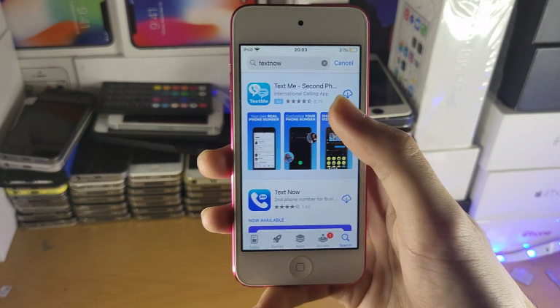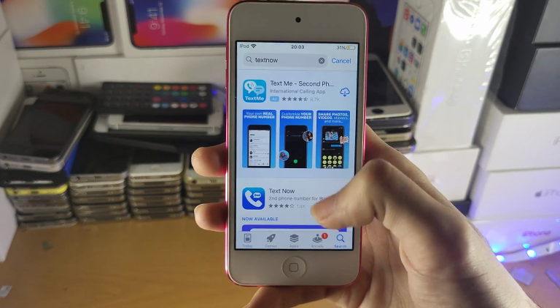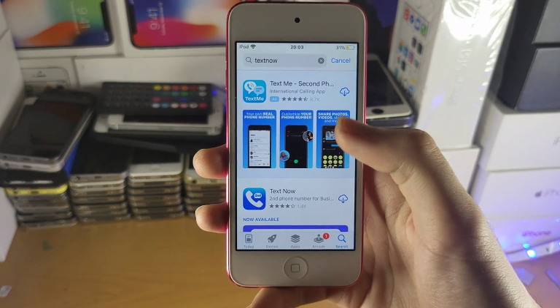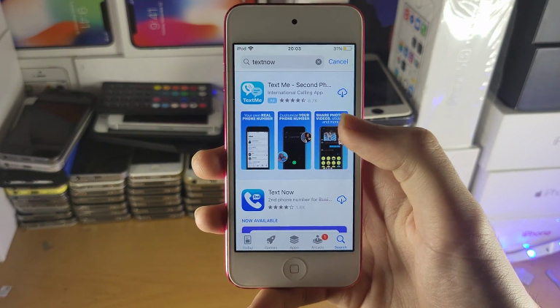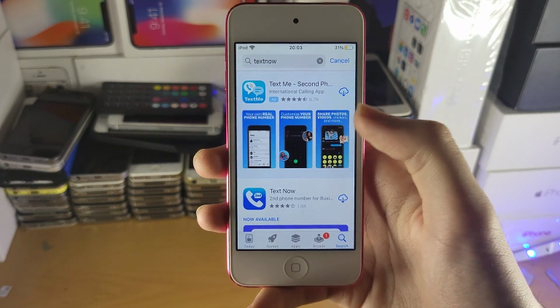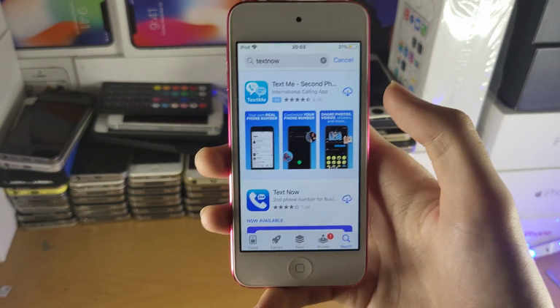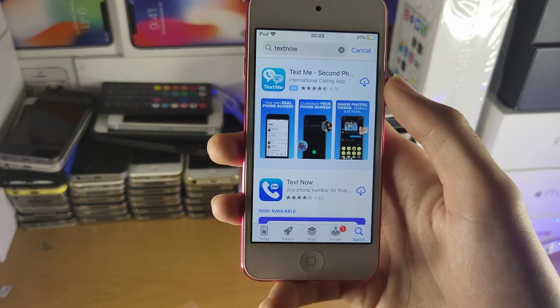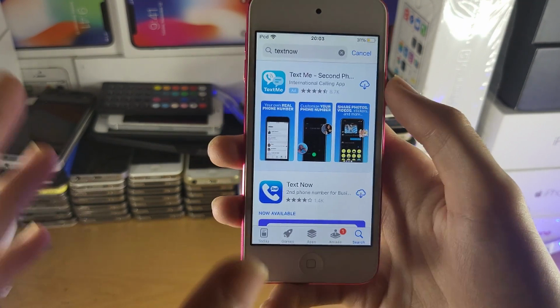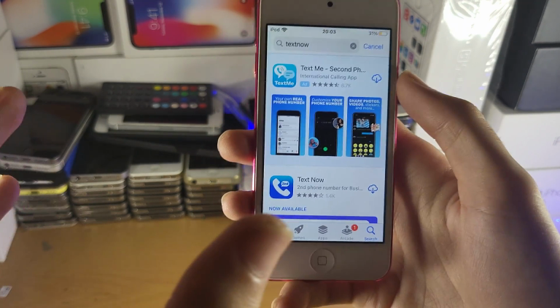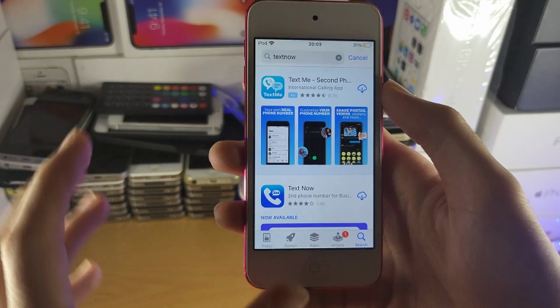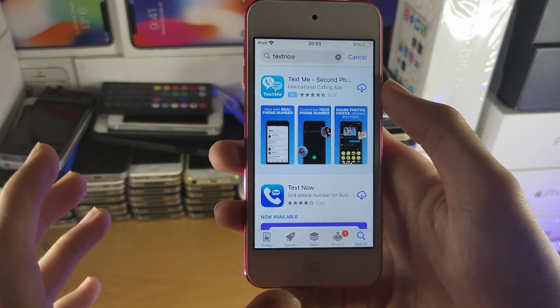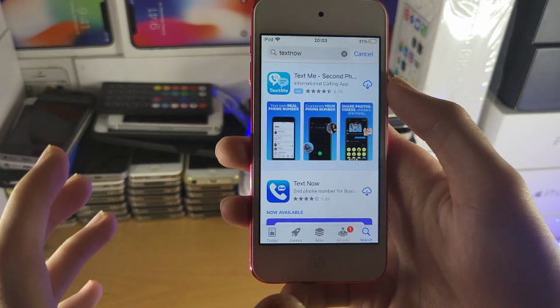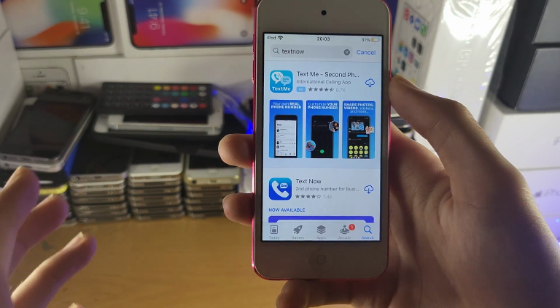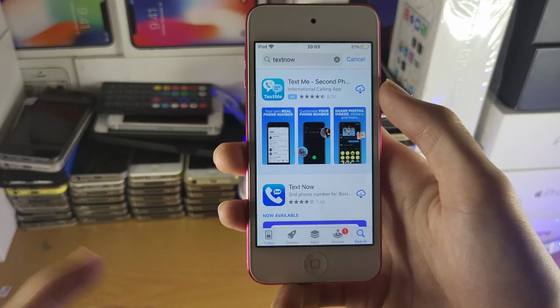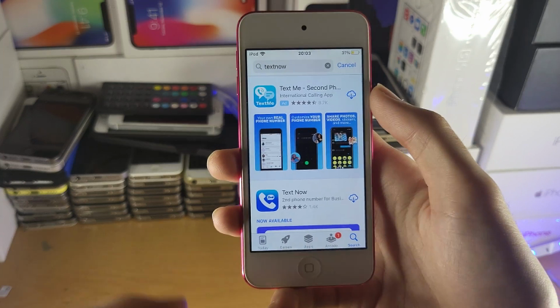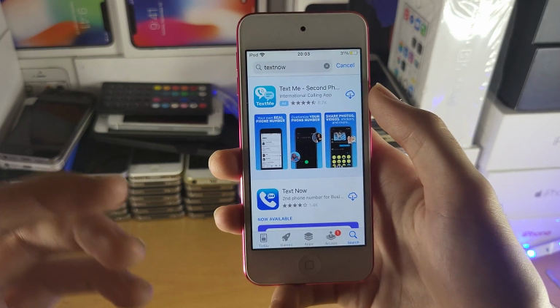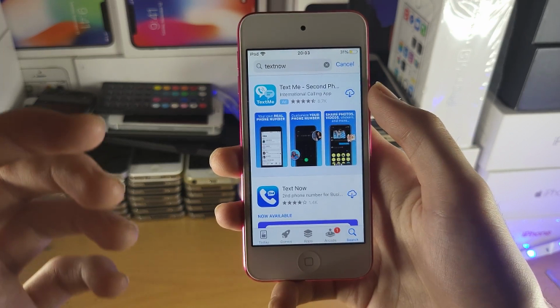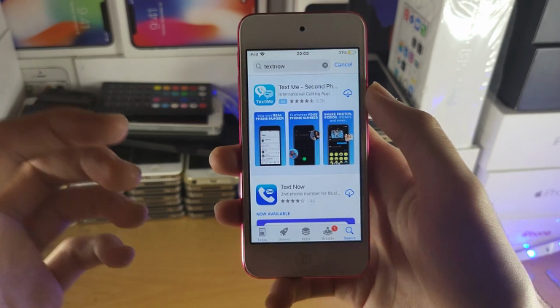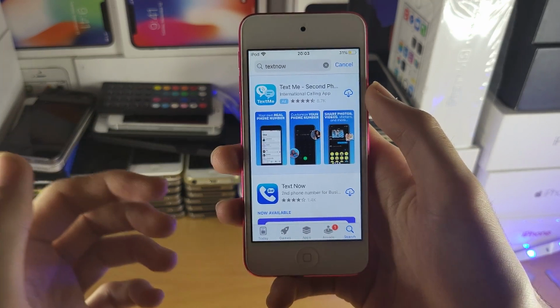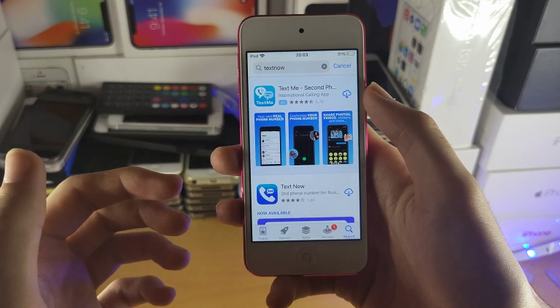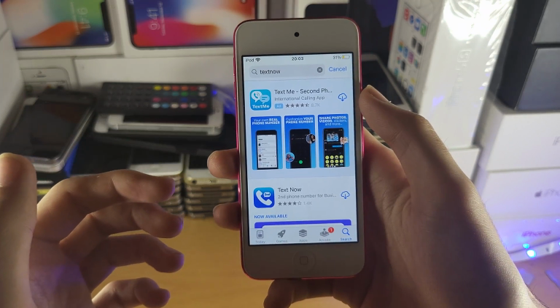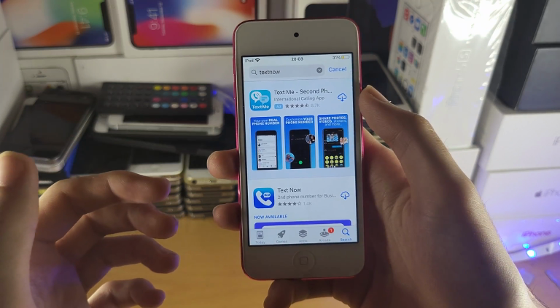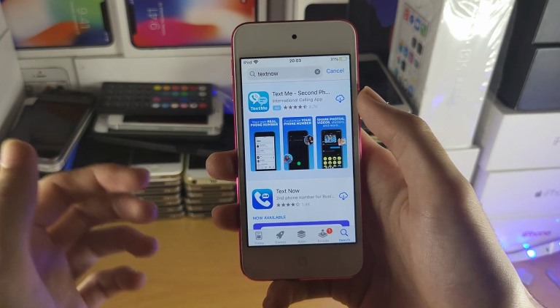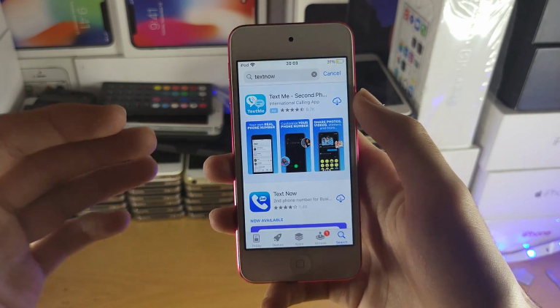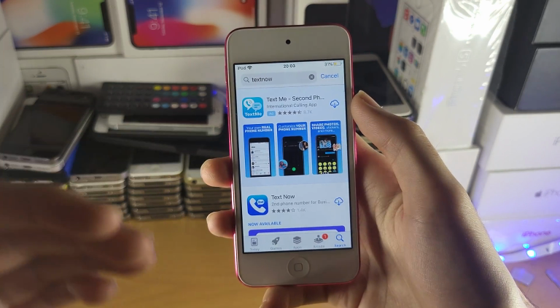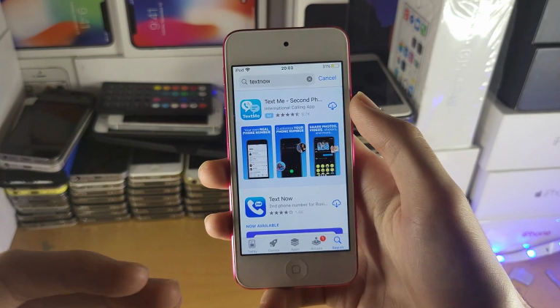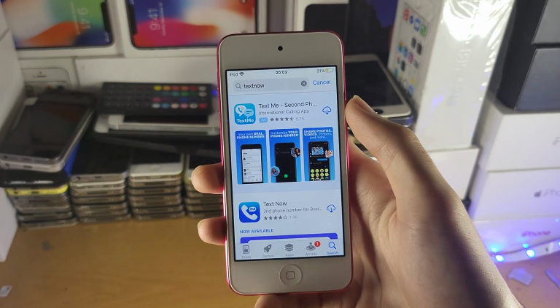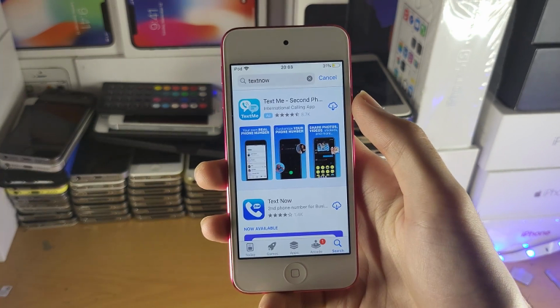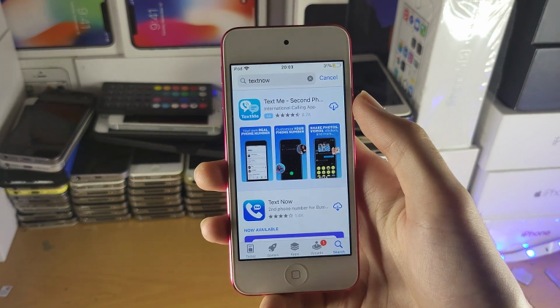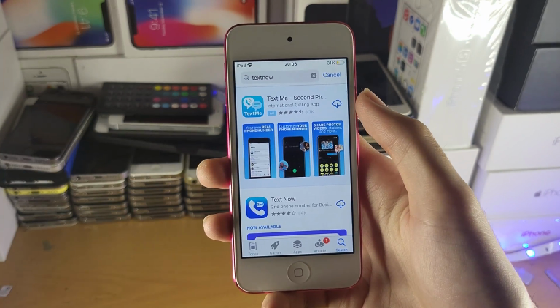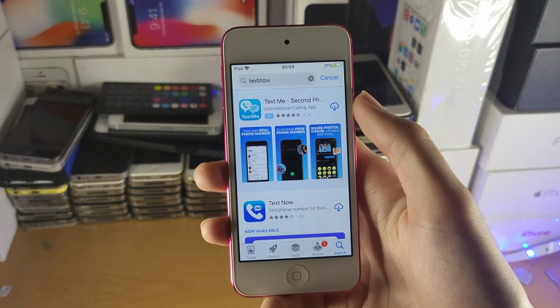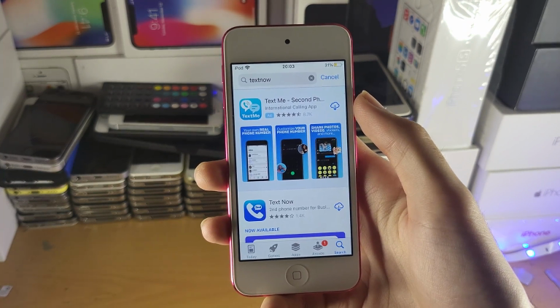You just download these applications here. They will give you a free phone number, and you can call people for free and receive calls for free as well.